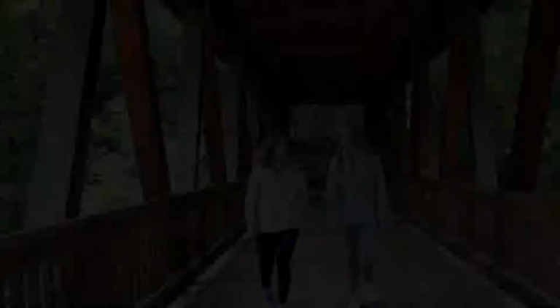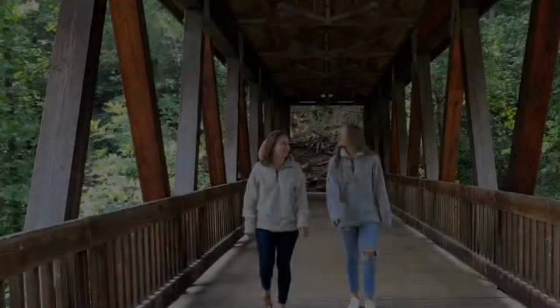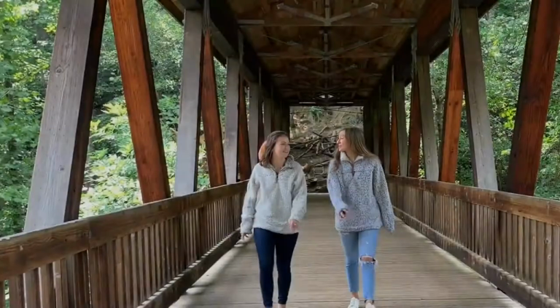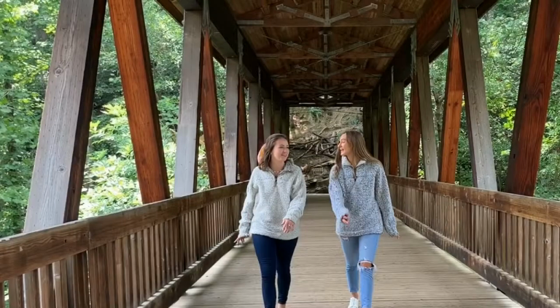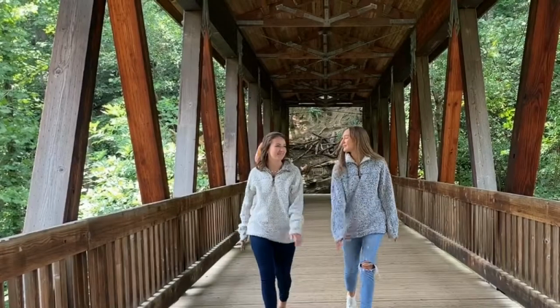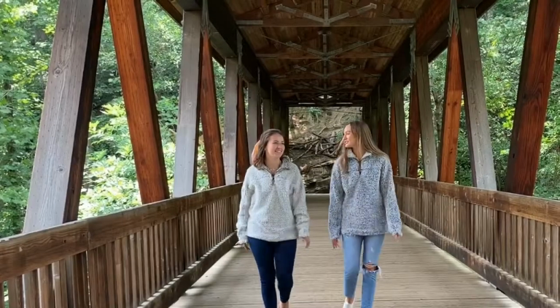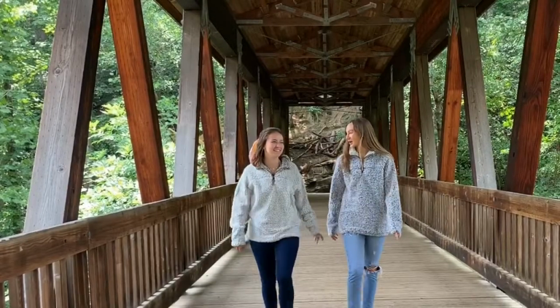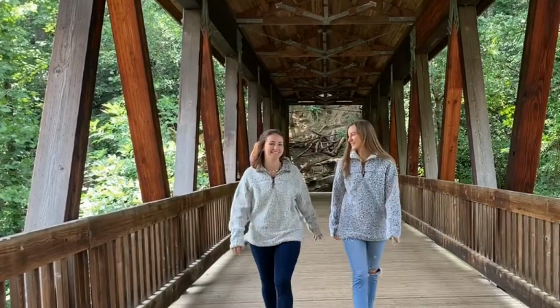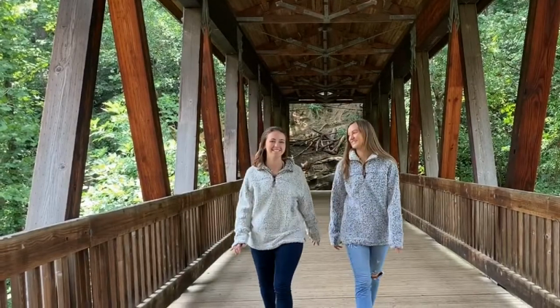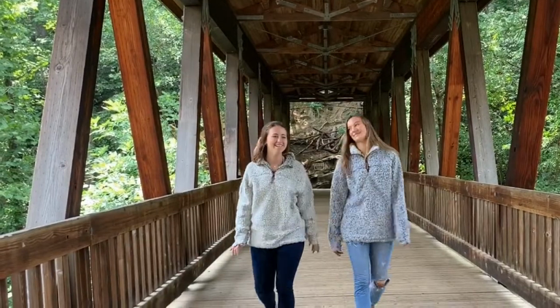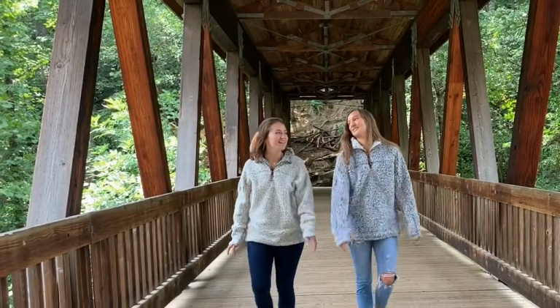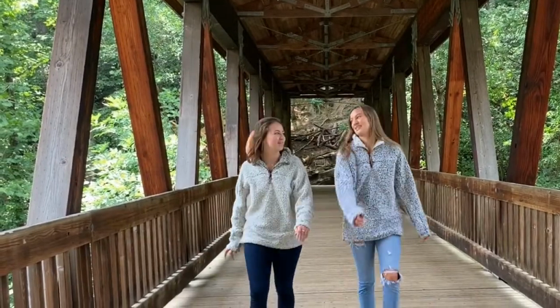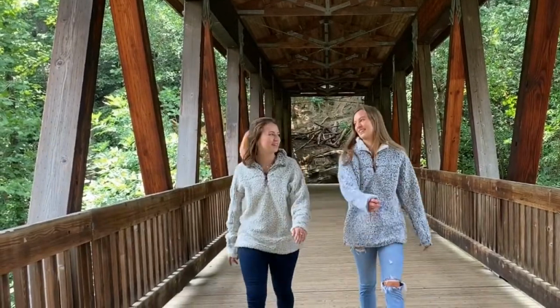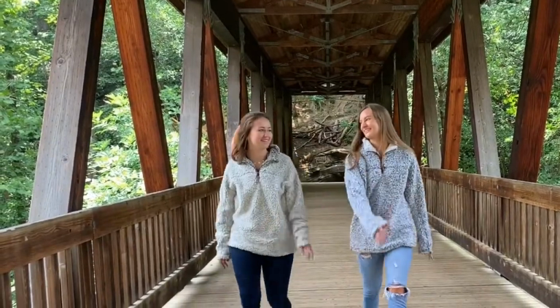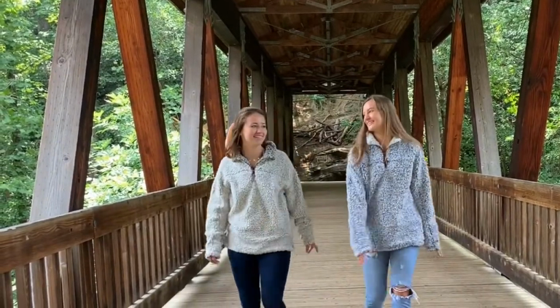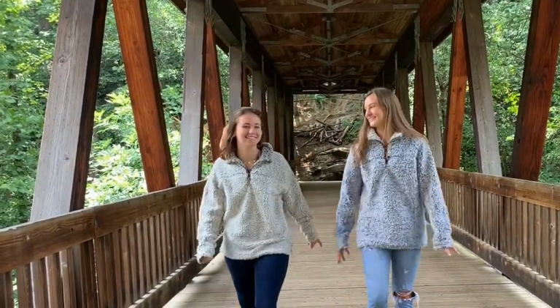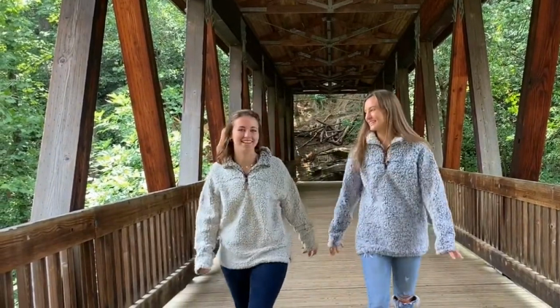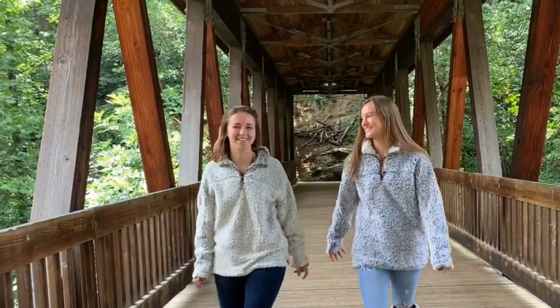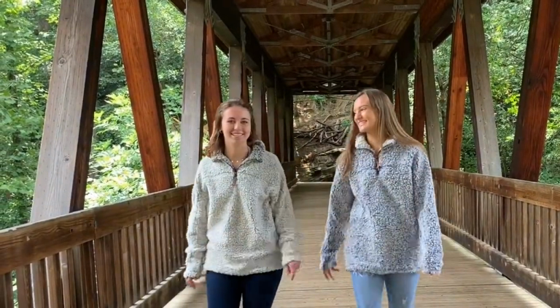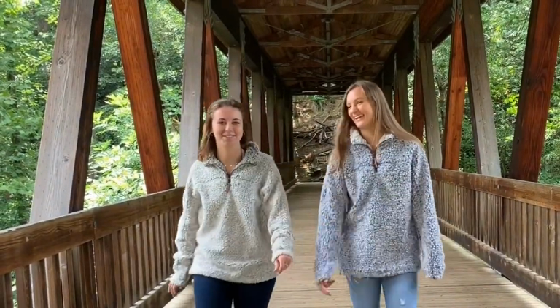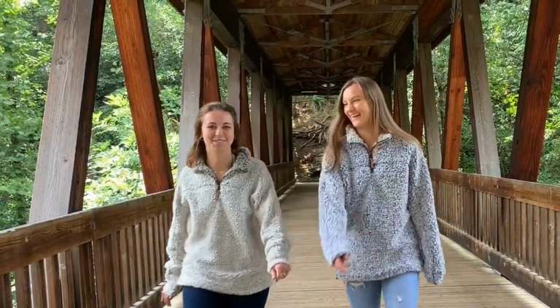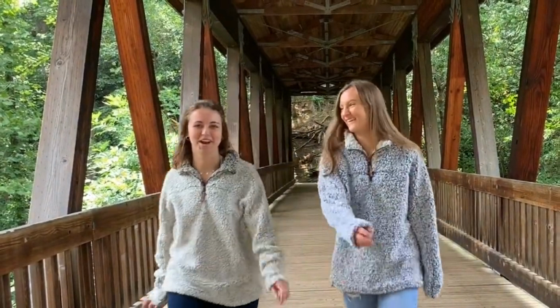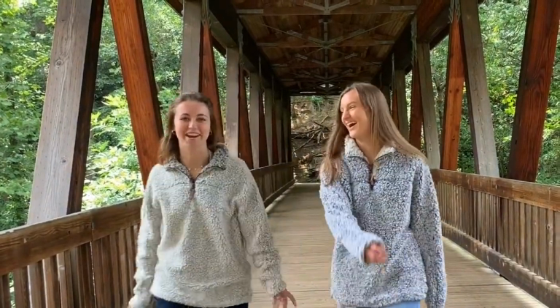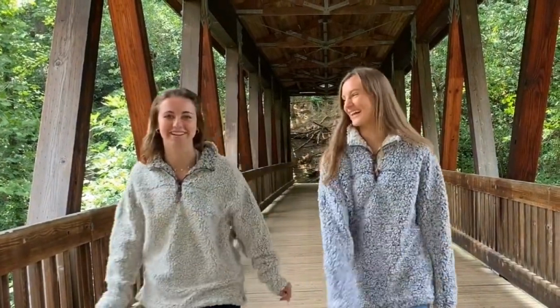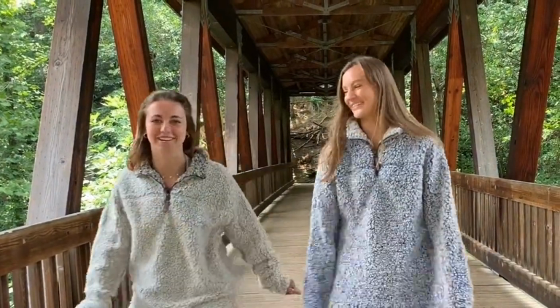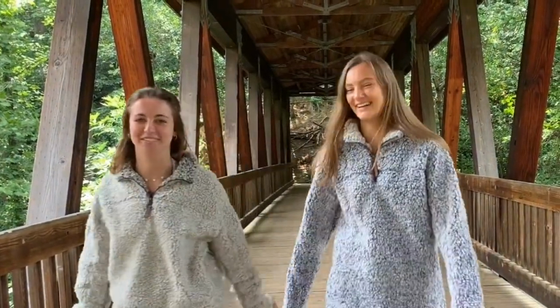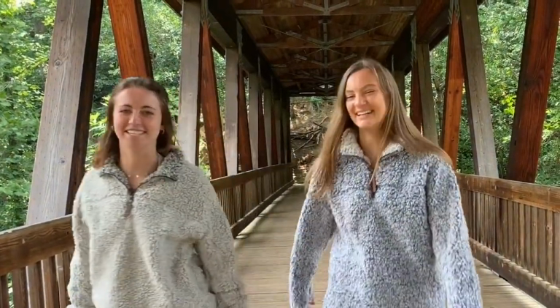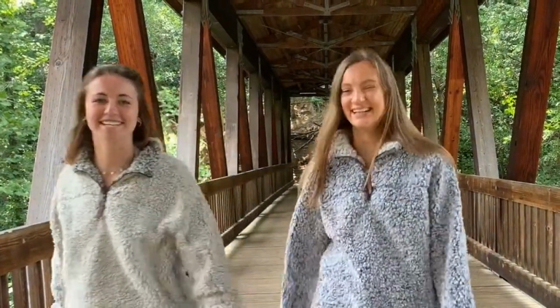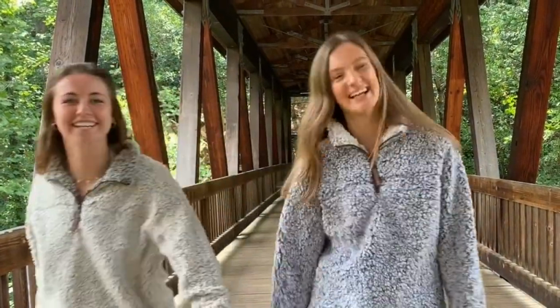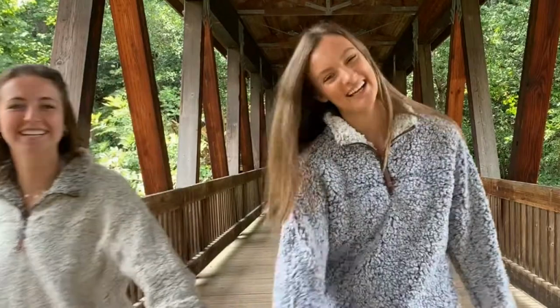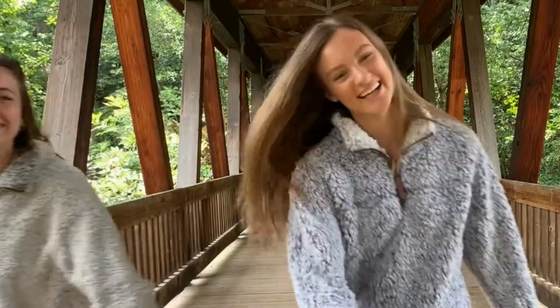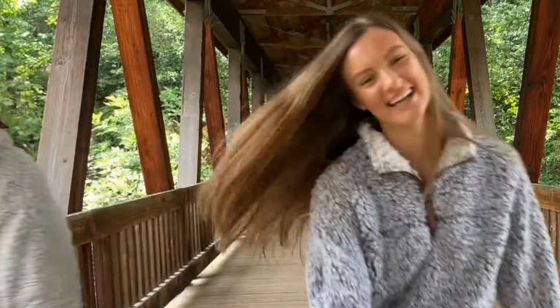Hey guys, I'm Lauren and I'm here with Country Club Prep. Today we're going to be reviewing the True Grit Frosted Tip Pullover.